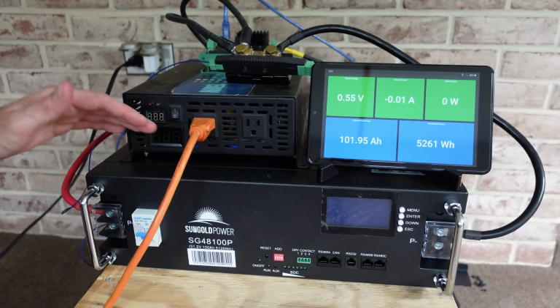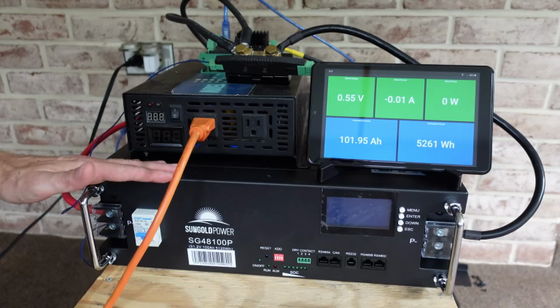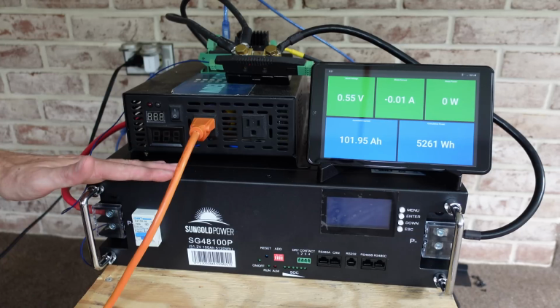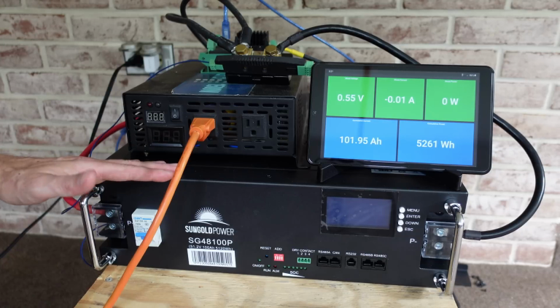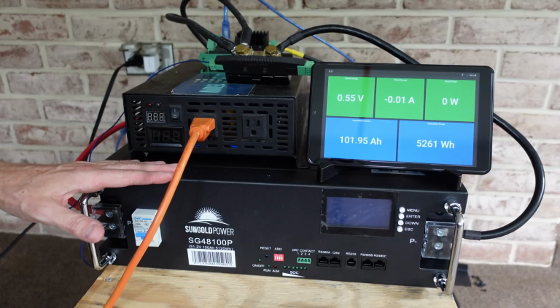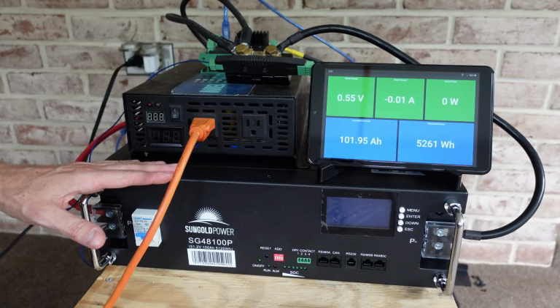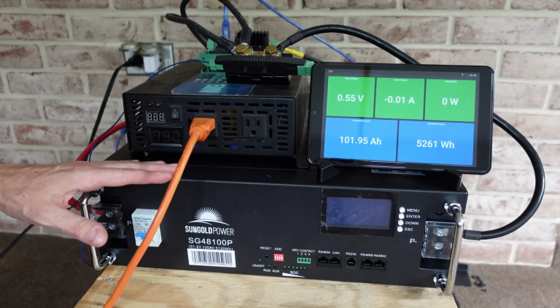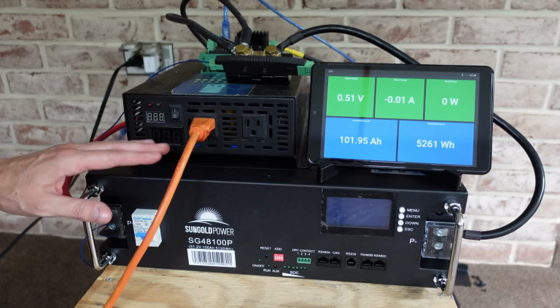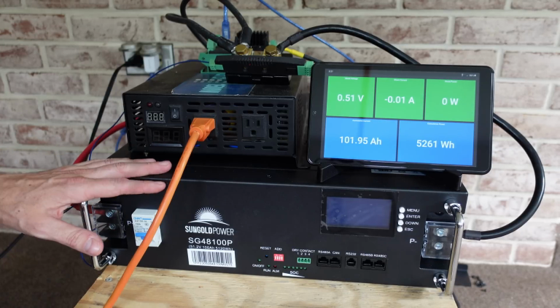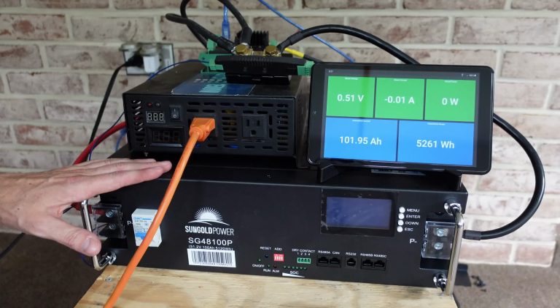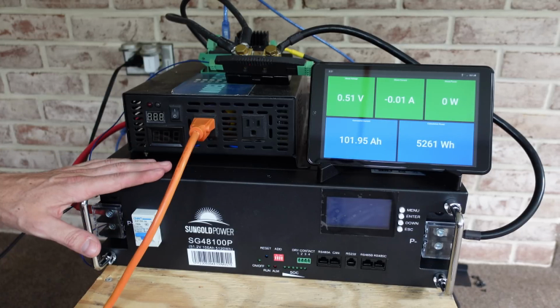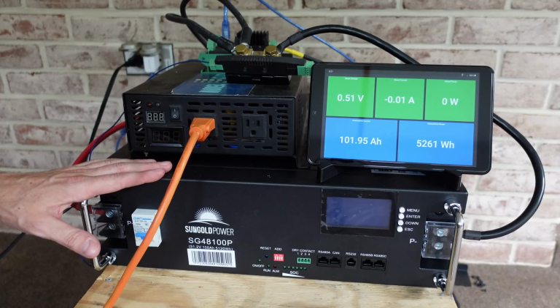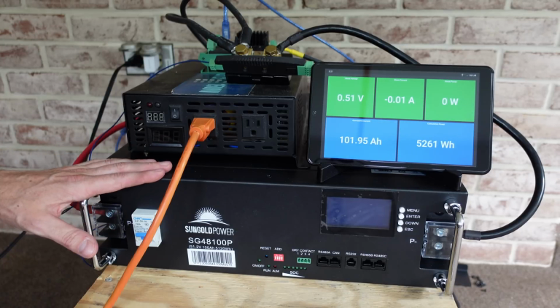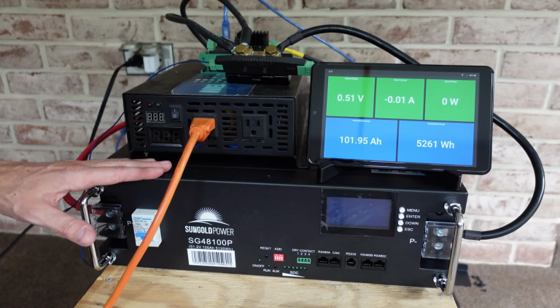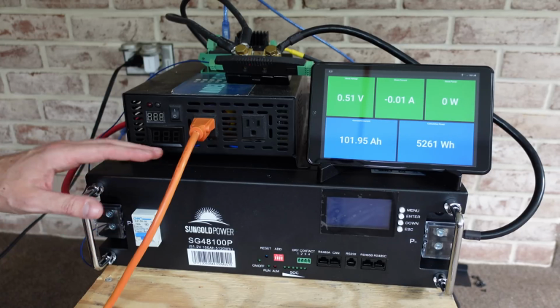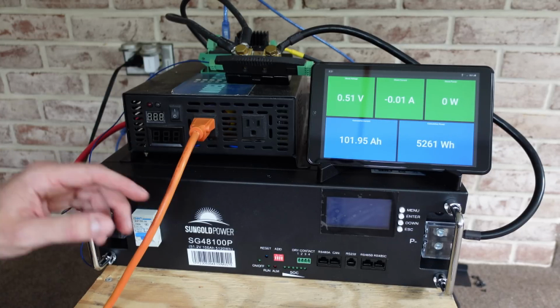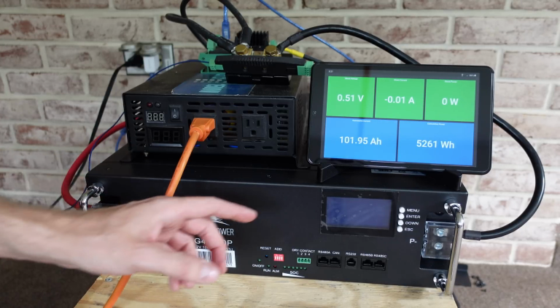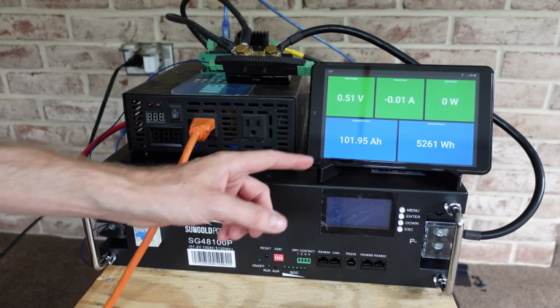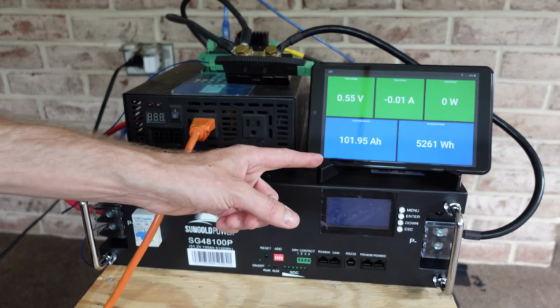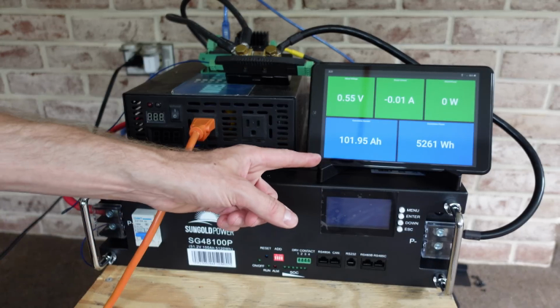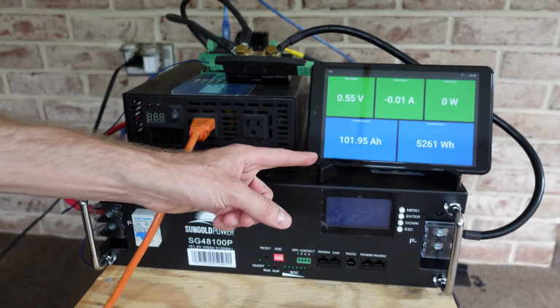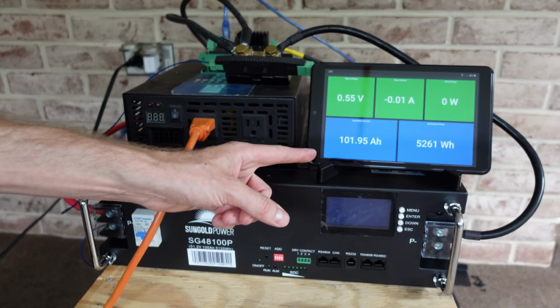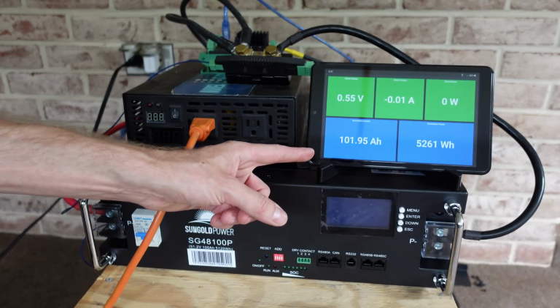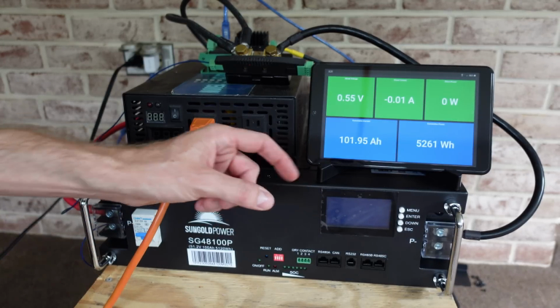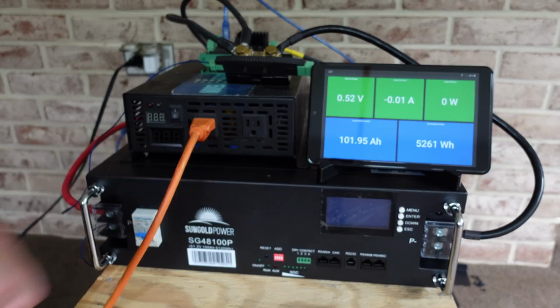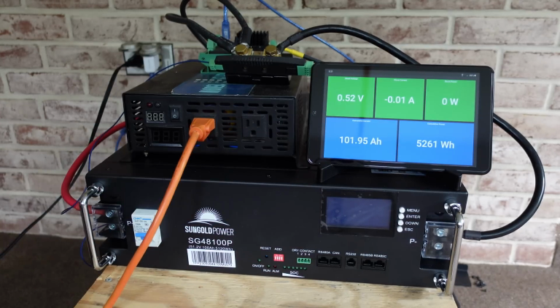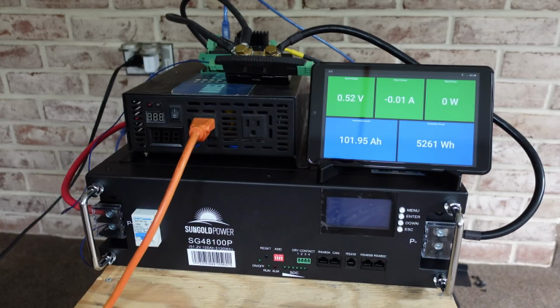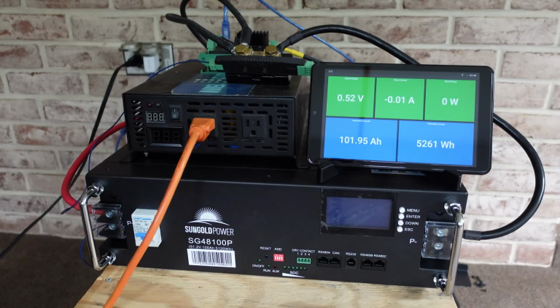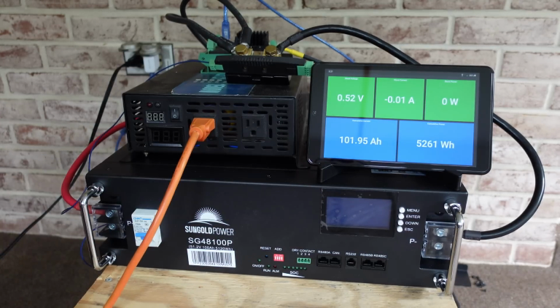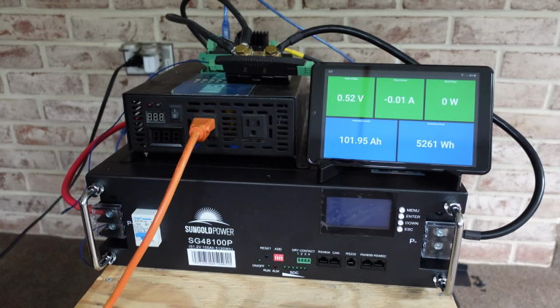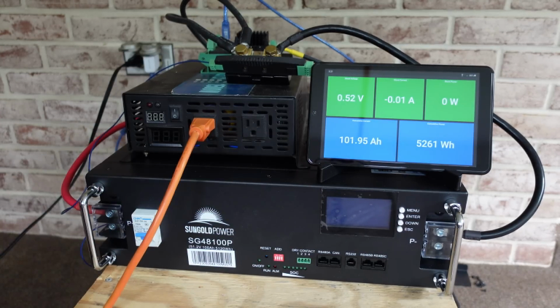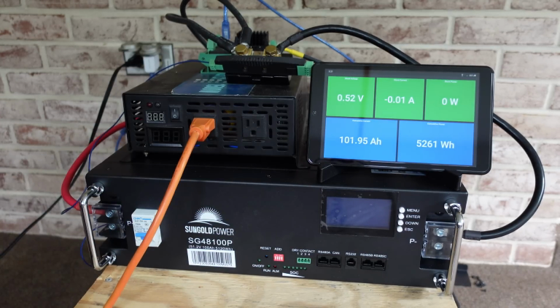The BMS in this battery has shut down our test and we came in at 101.95 amp hours.